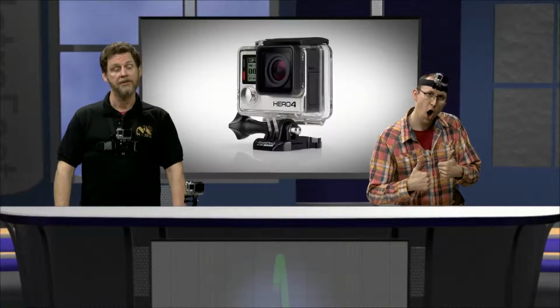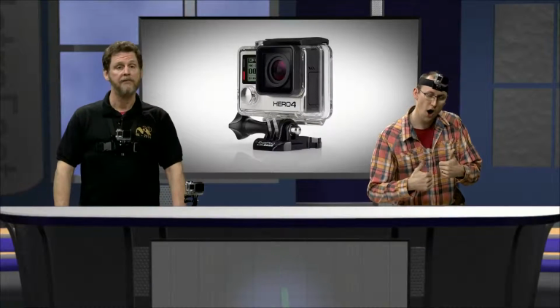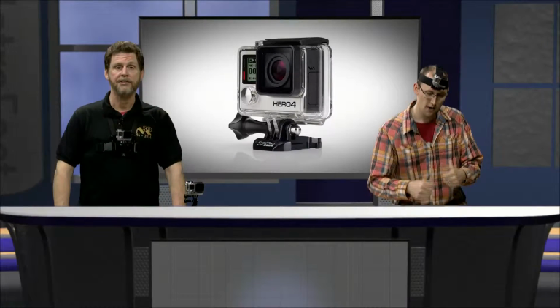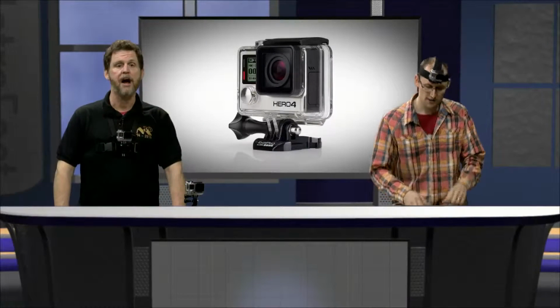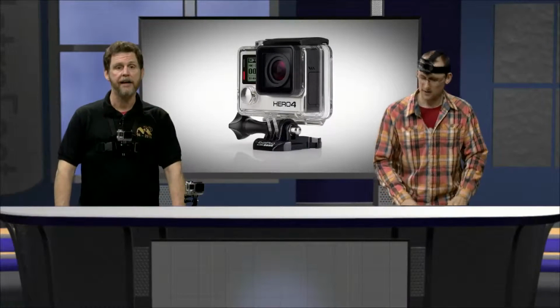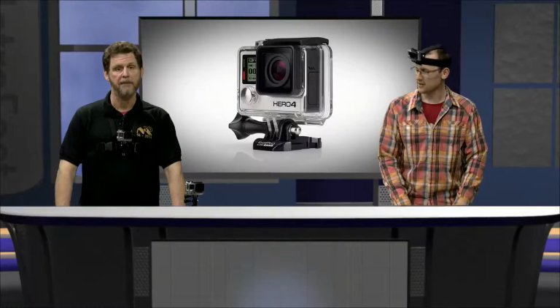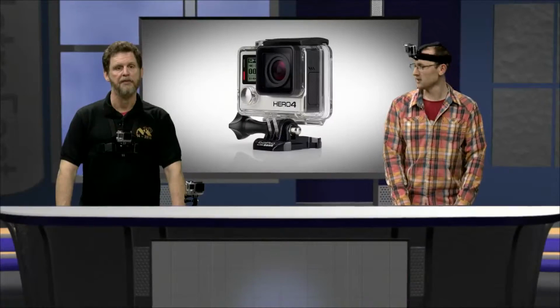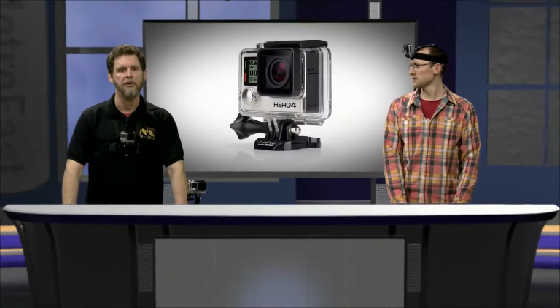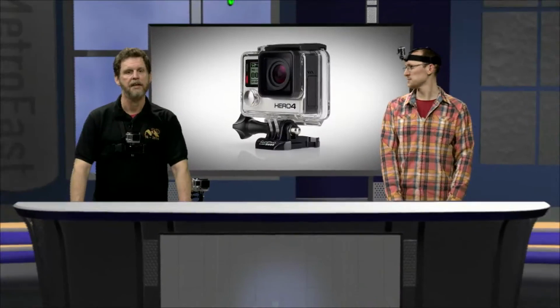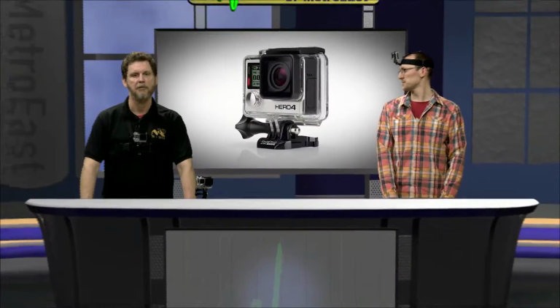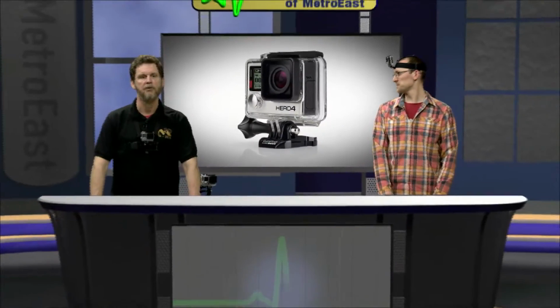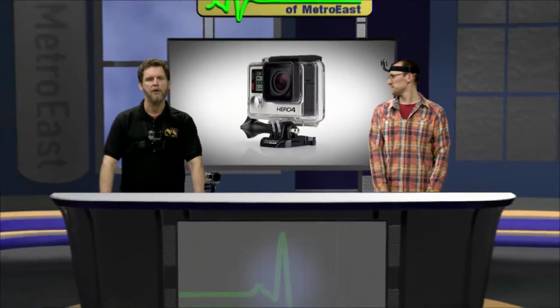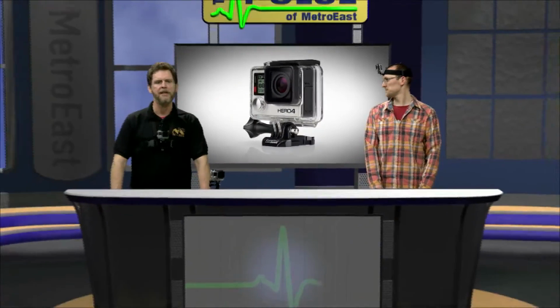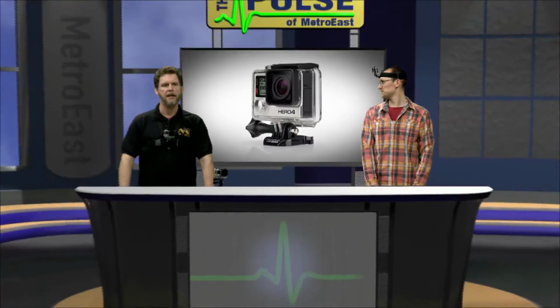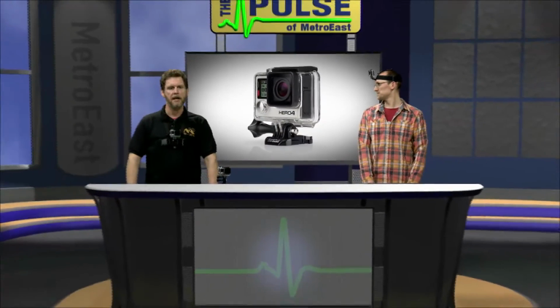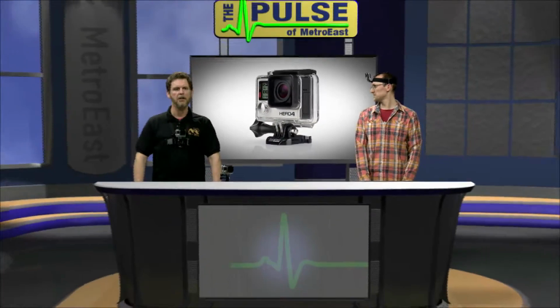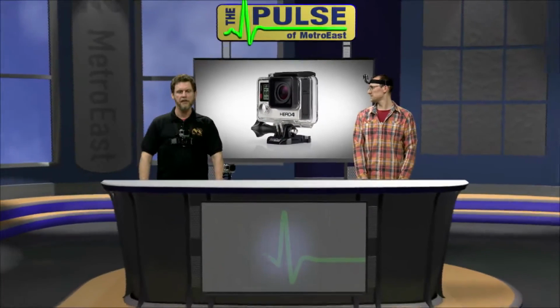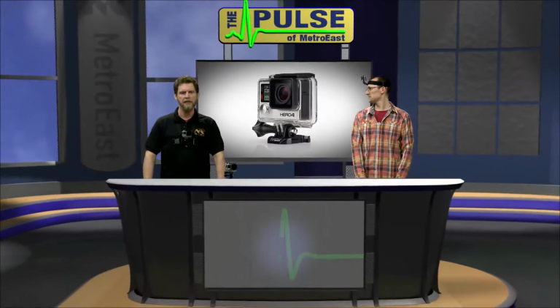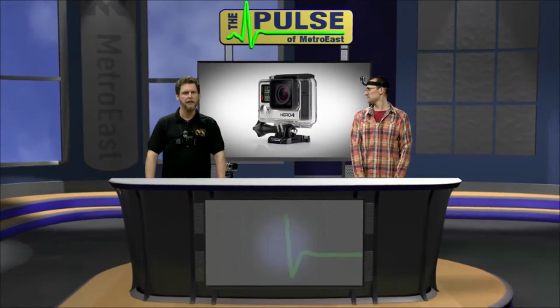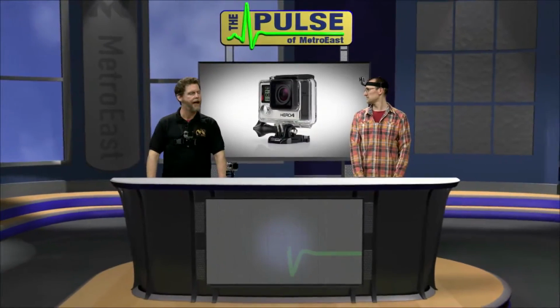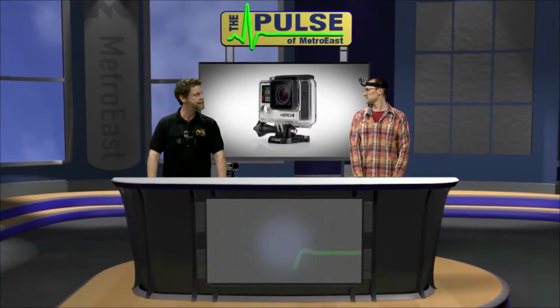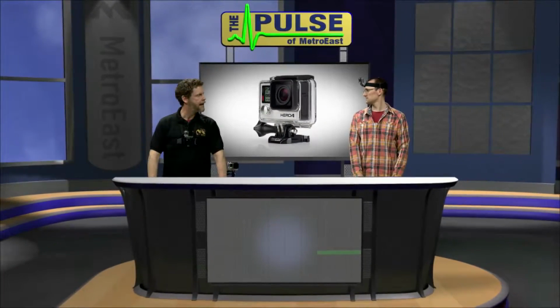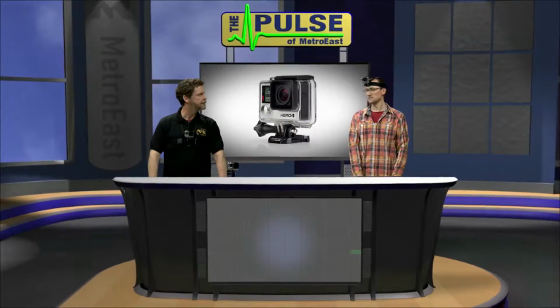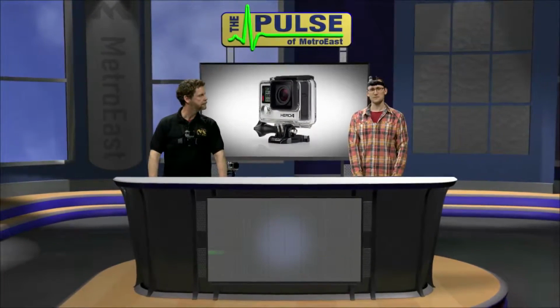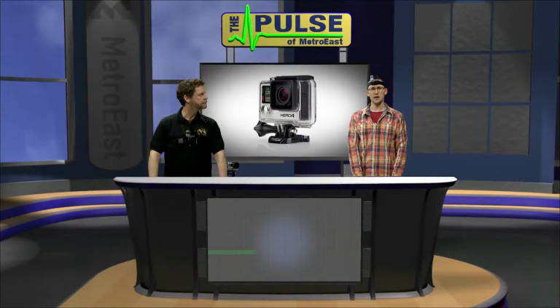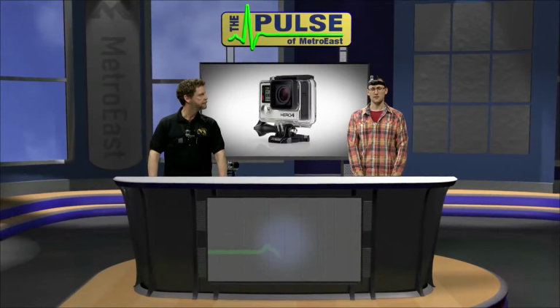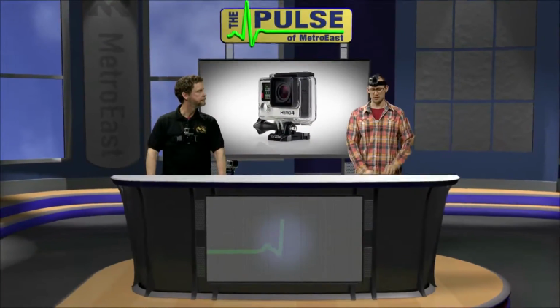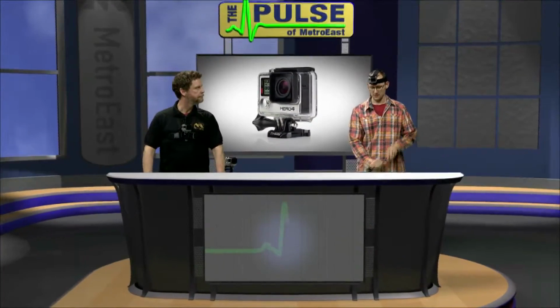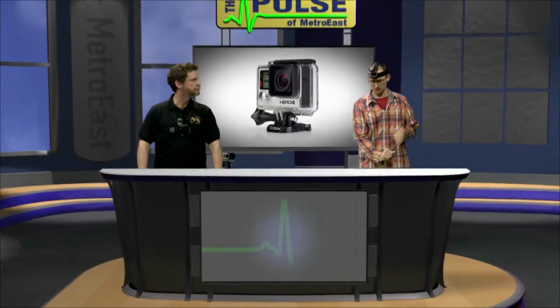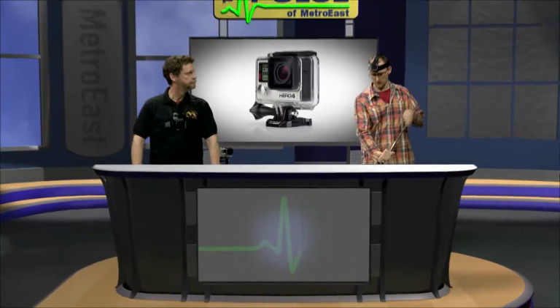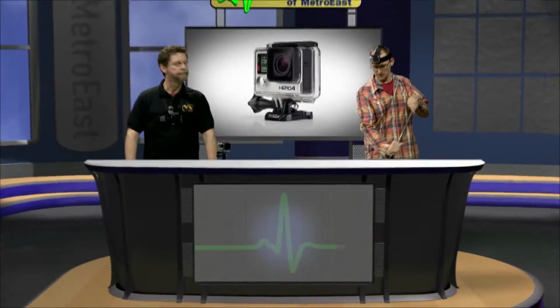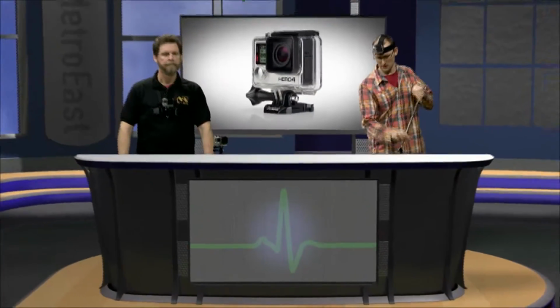Instead of just talking about these great cameras, why don't we take a look at these little guys in action? Yeah, just look down there.